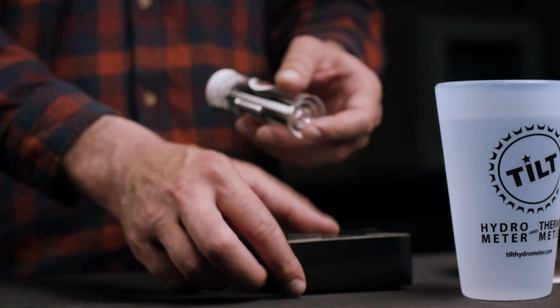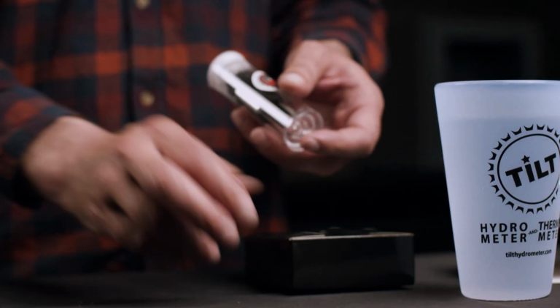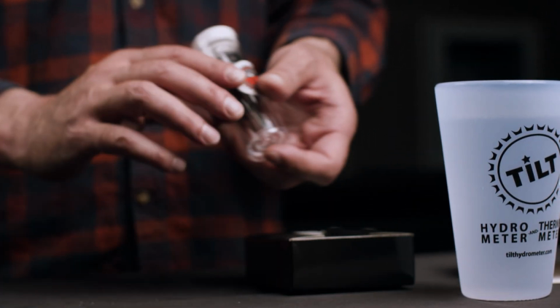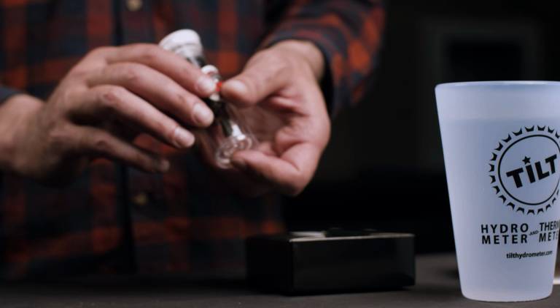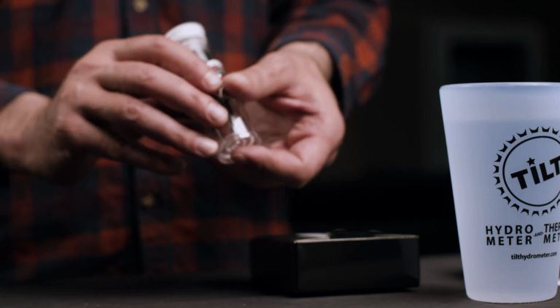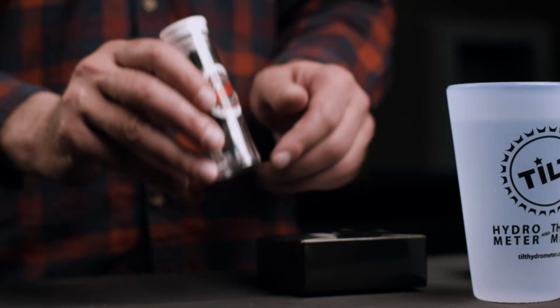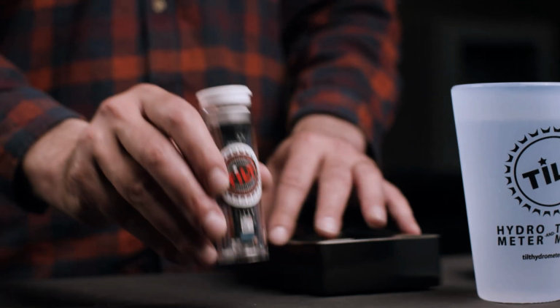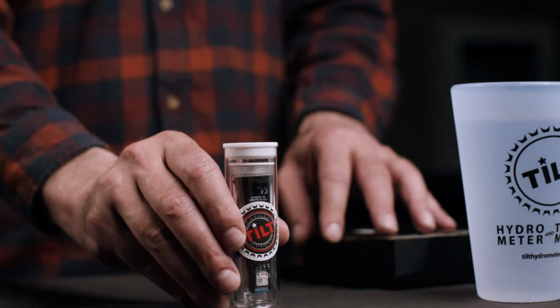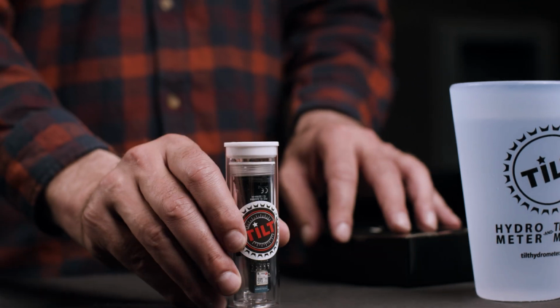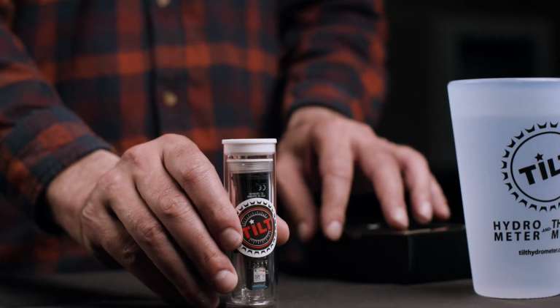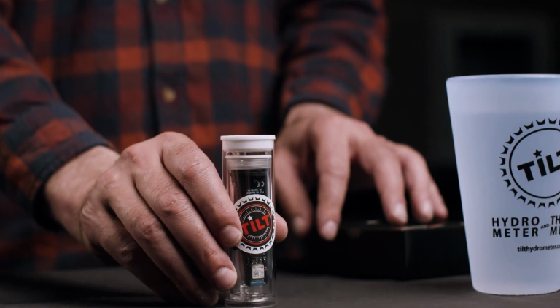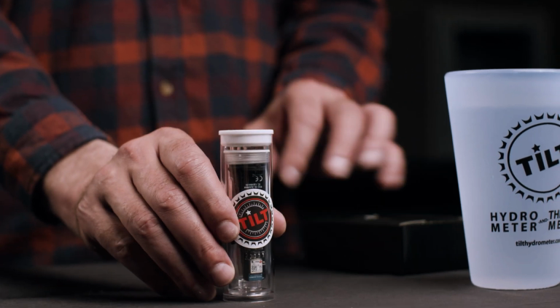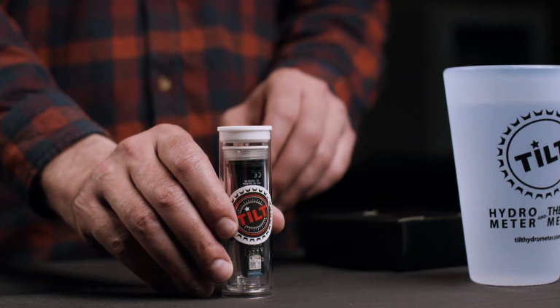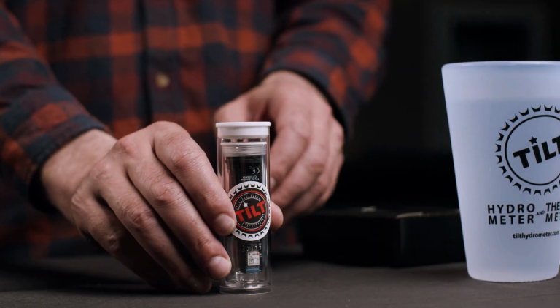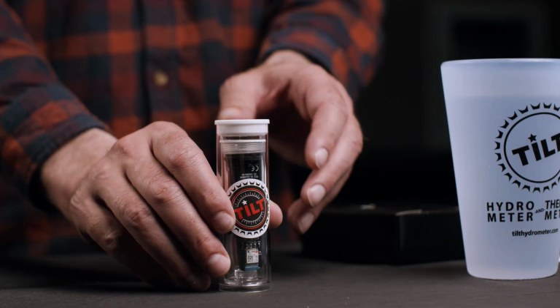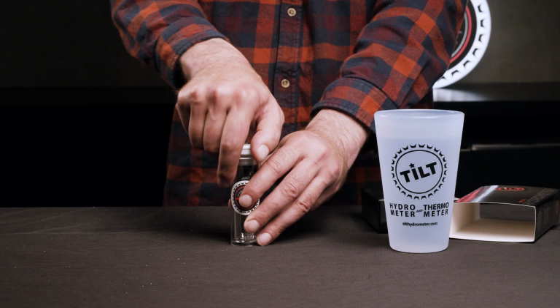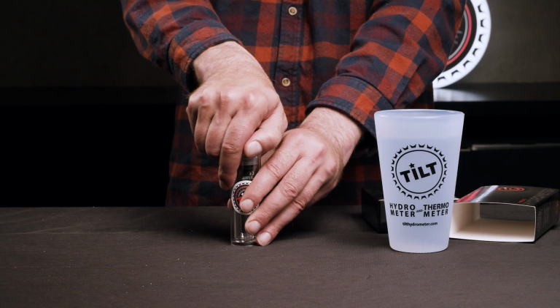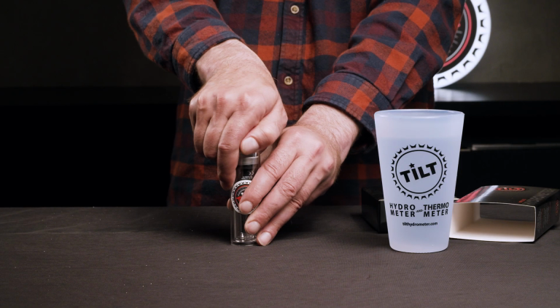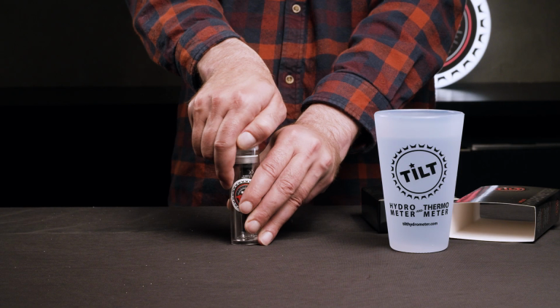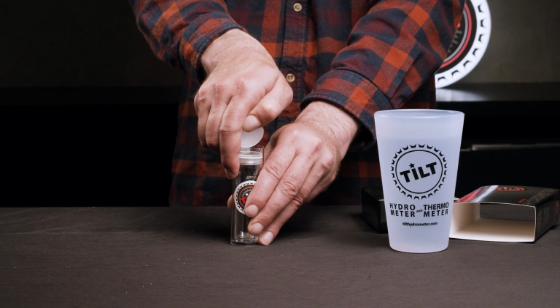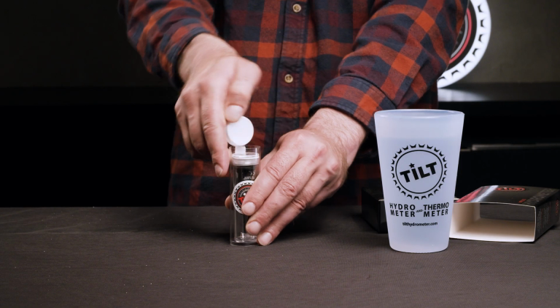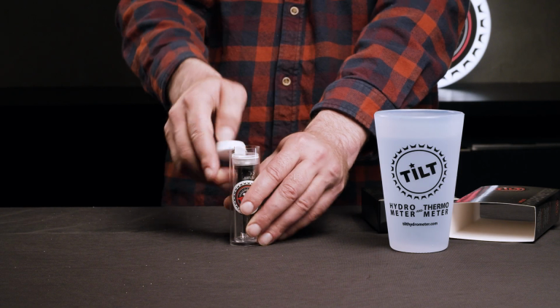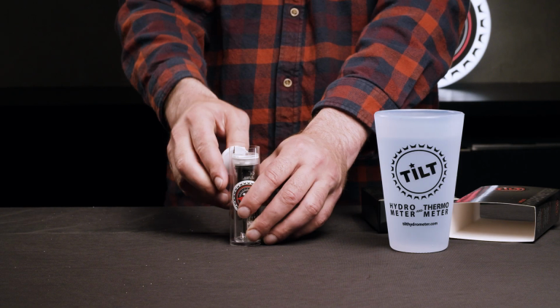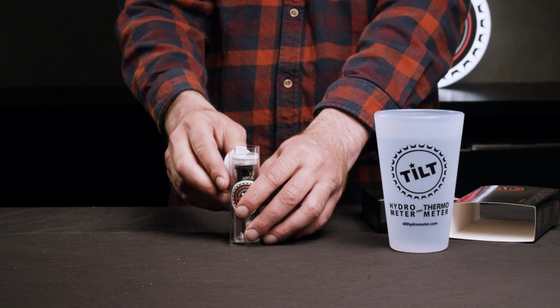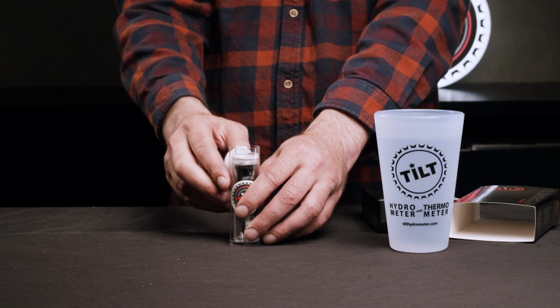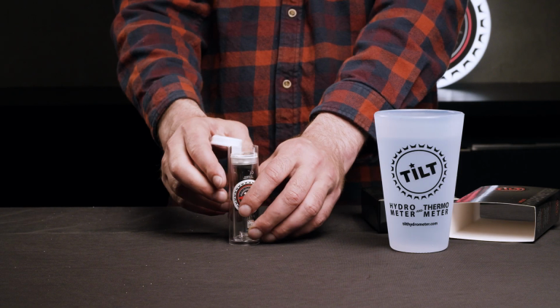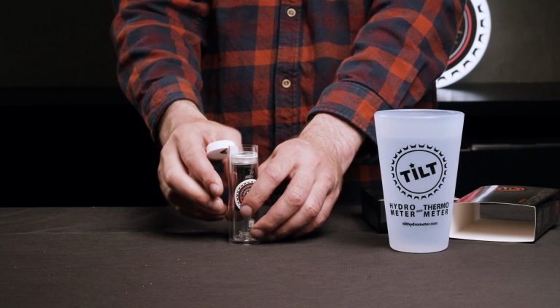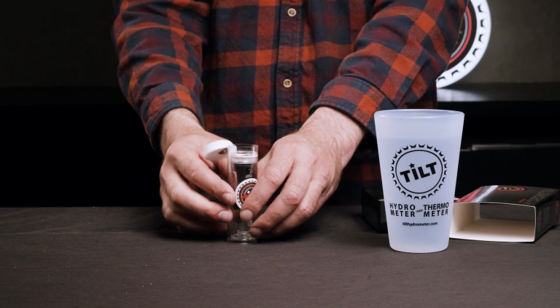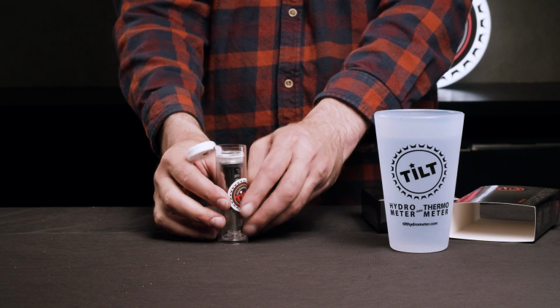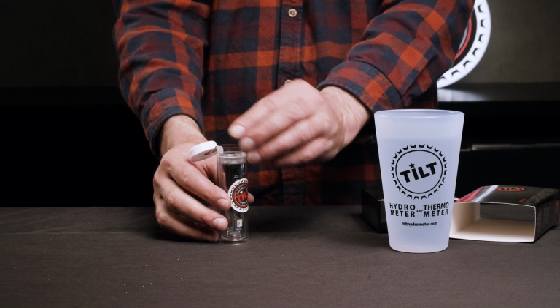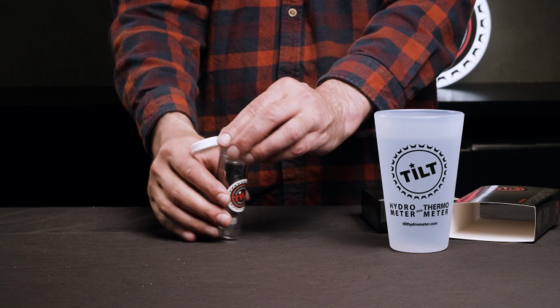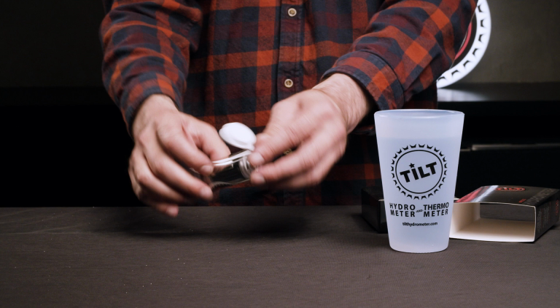The Tilt comes with a reusable storage container. Remove the Tilt from the storage container before use.